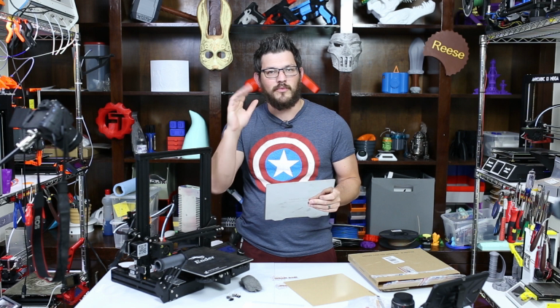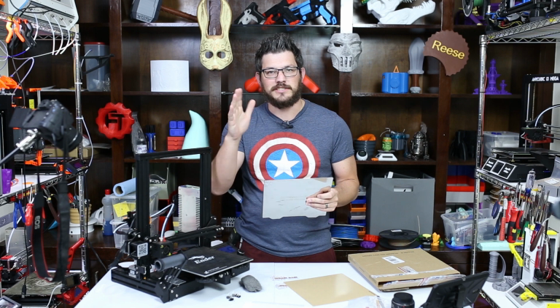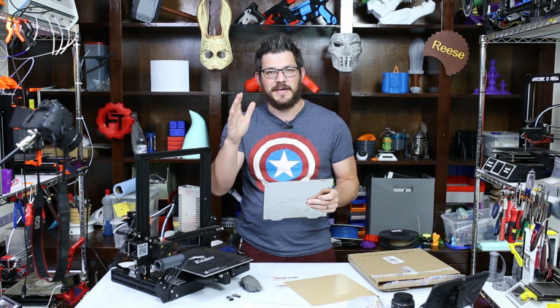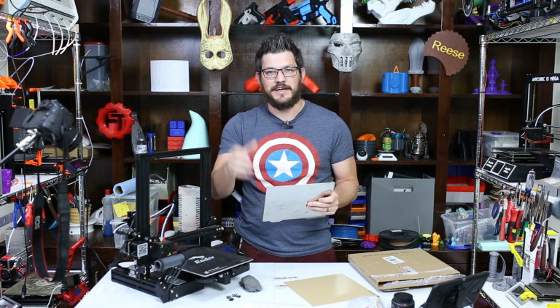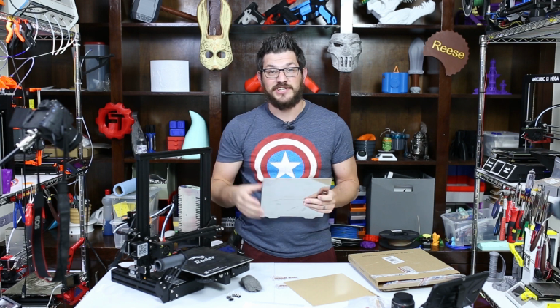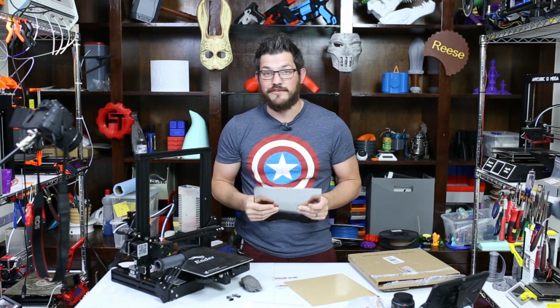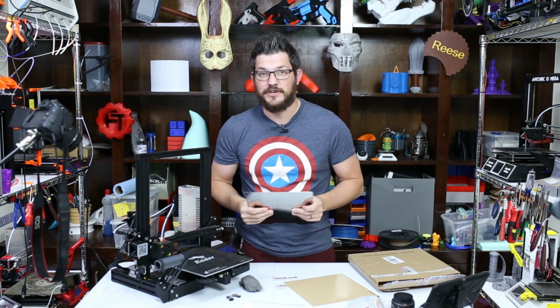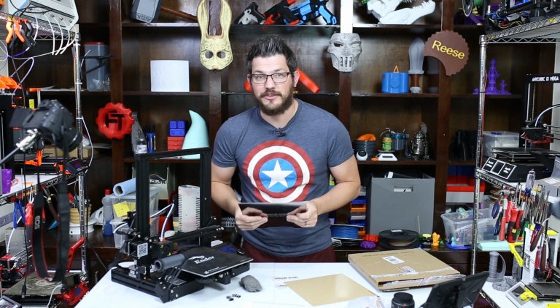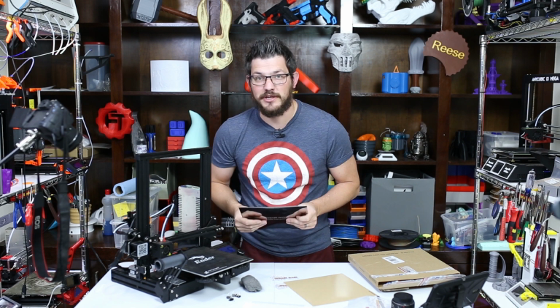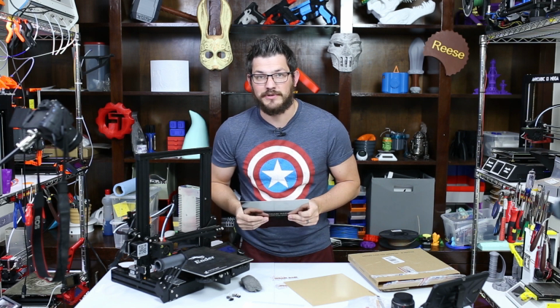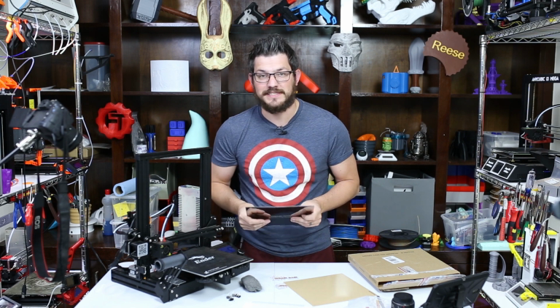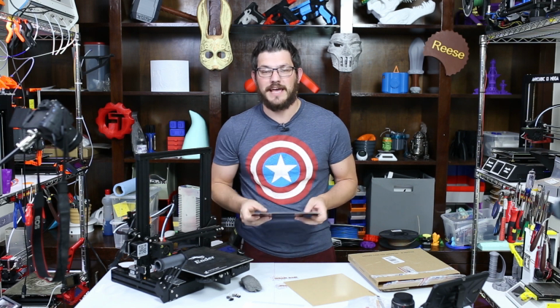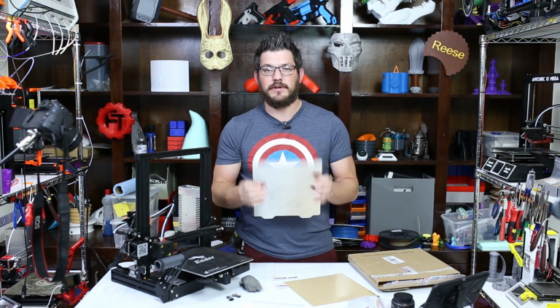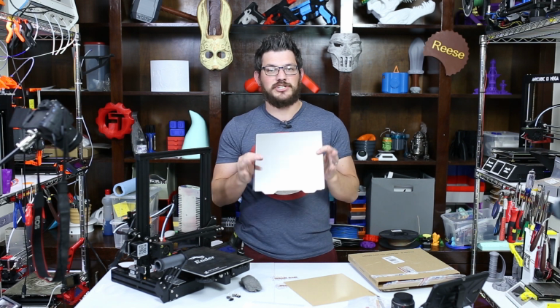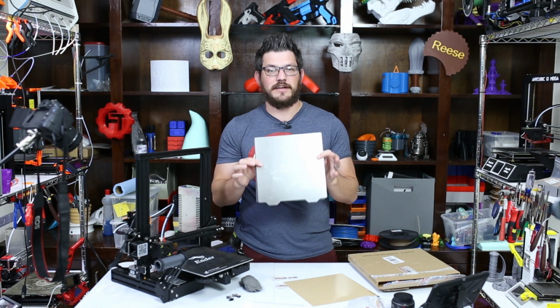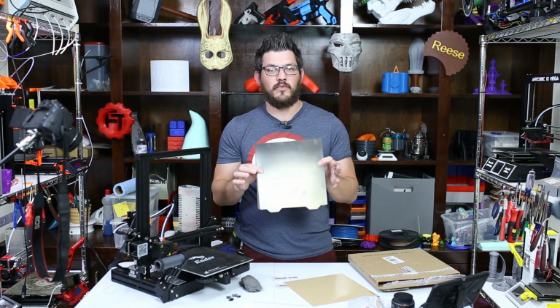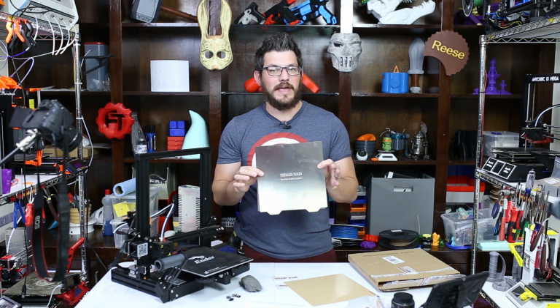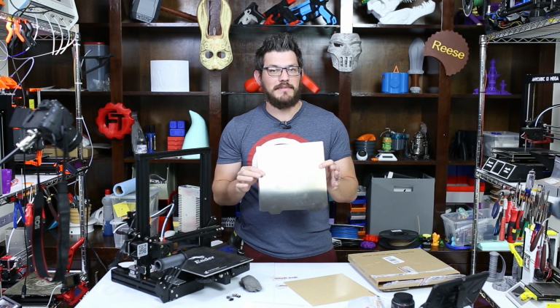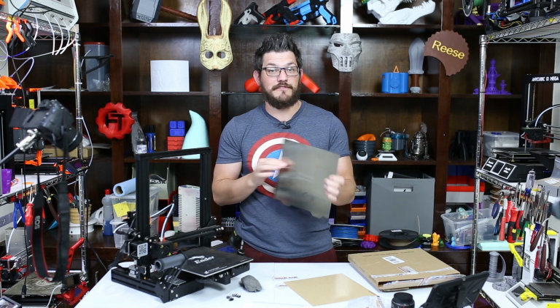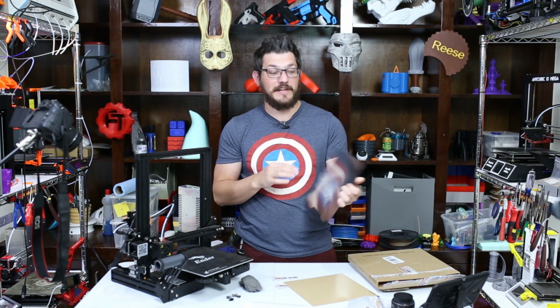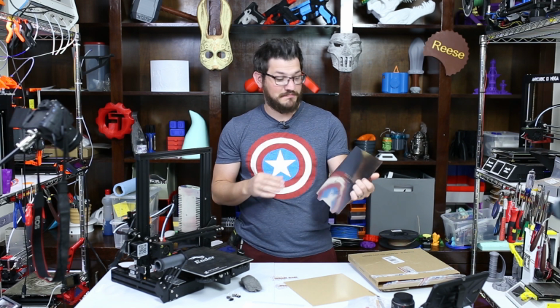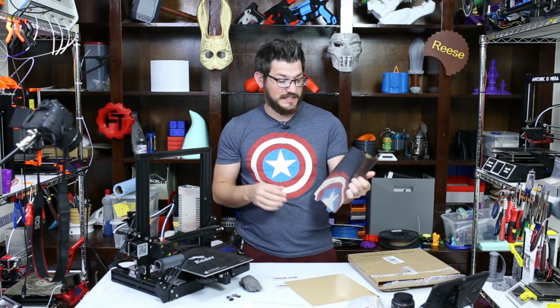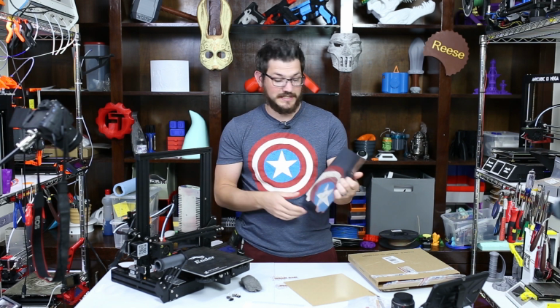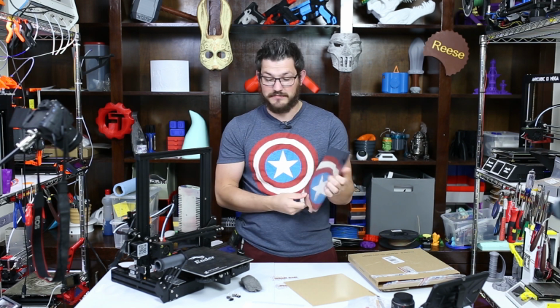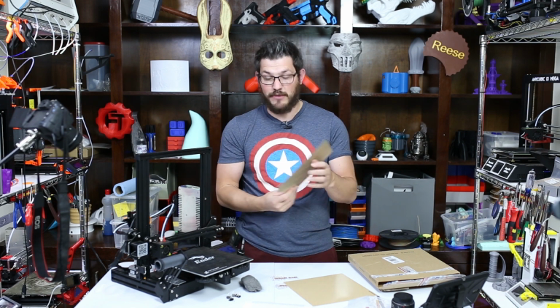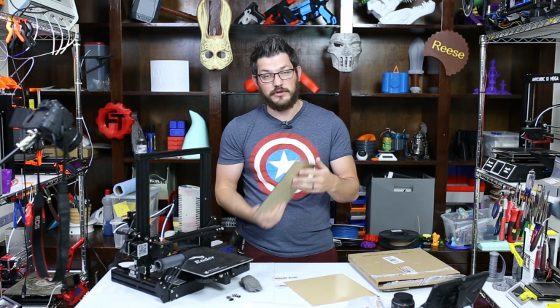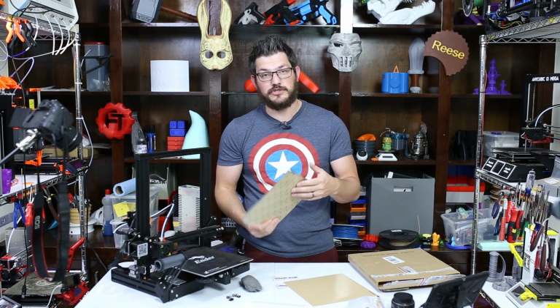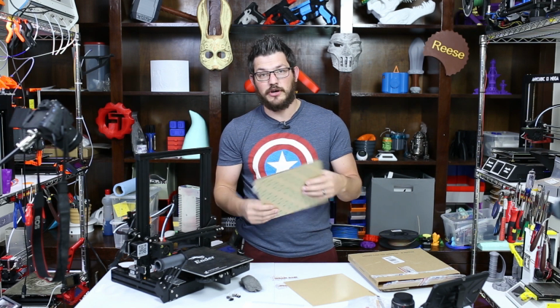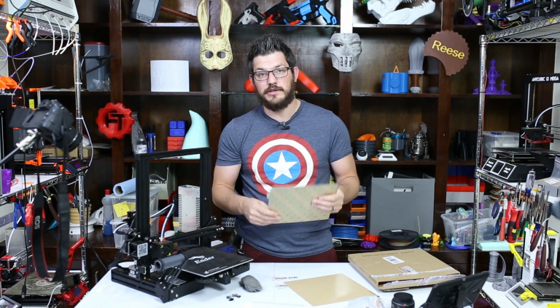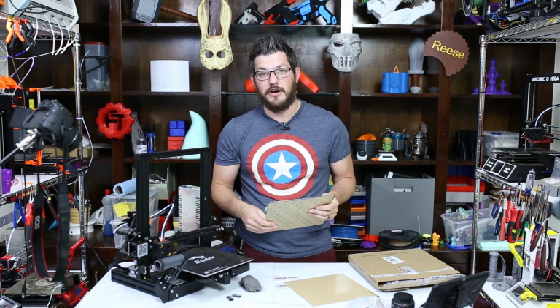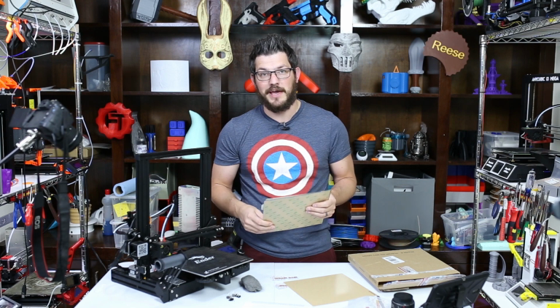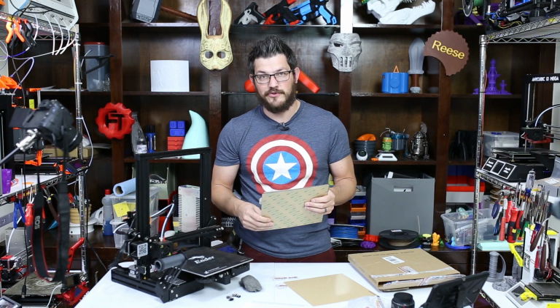What's up guys? Shane here from FugaDuck 3D Printing. Today we're going to check out the Wambam Flex Plate System and we're going to install it on my Ender 3.